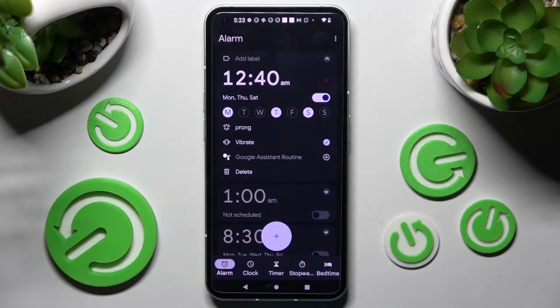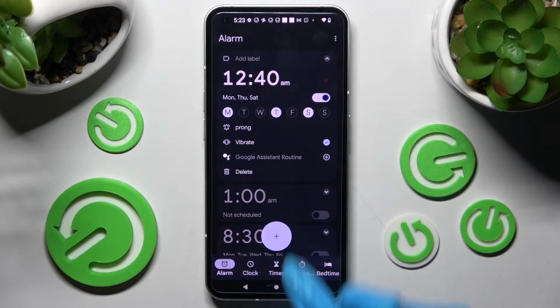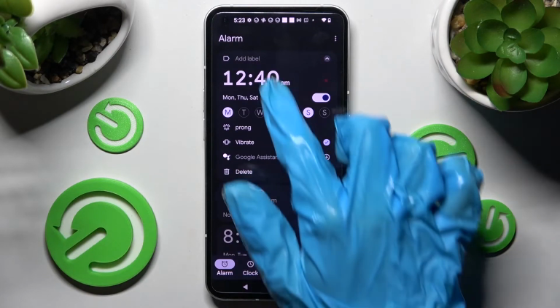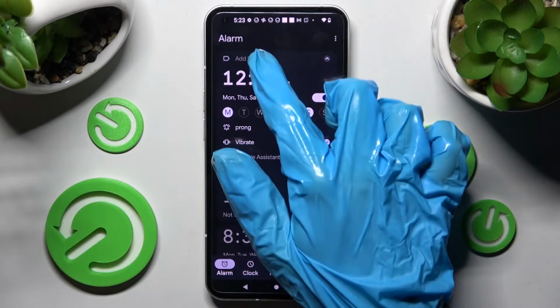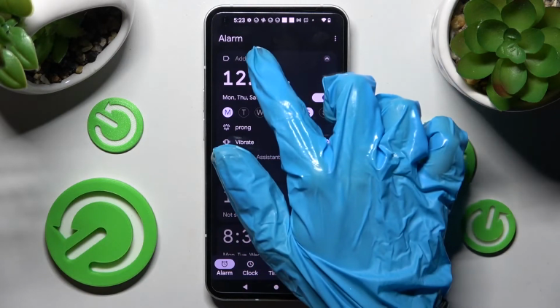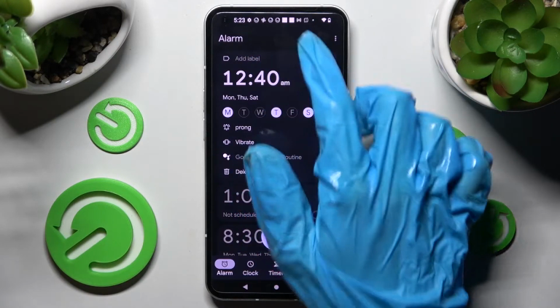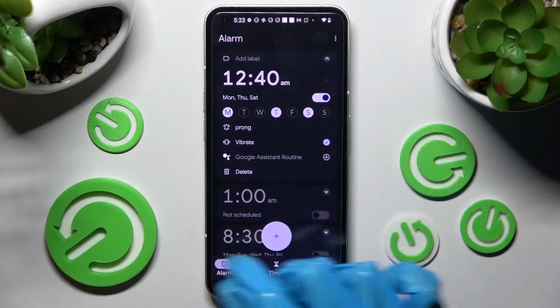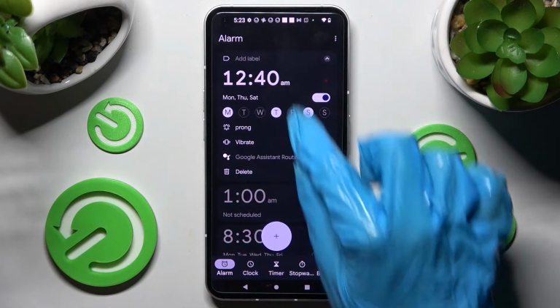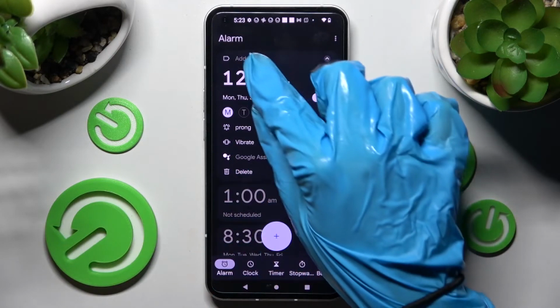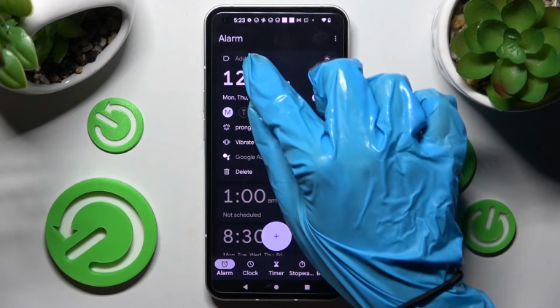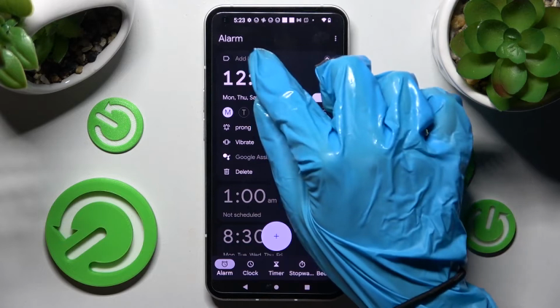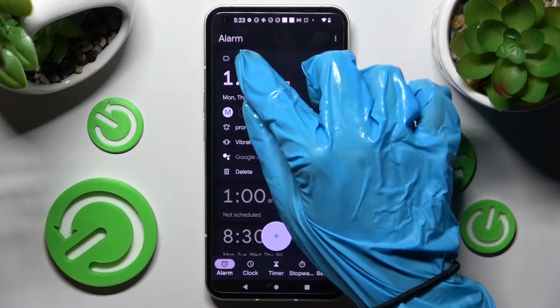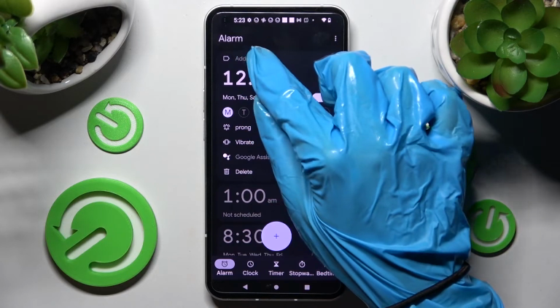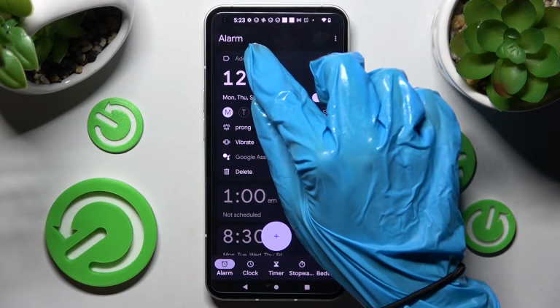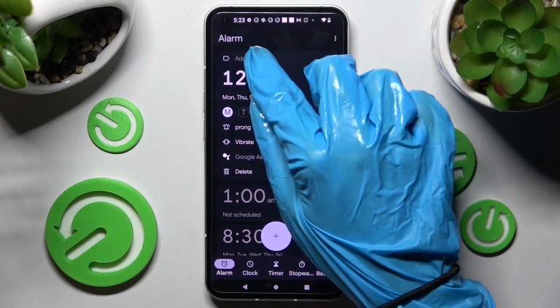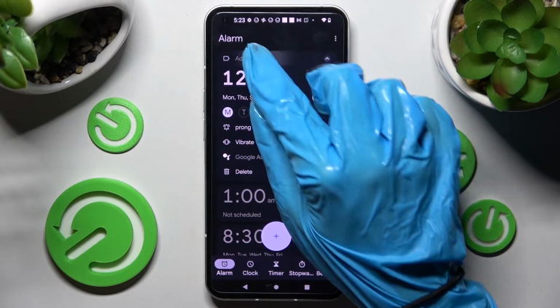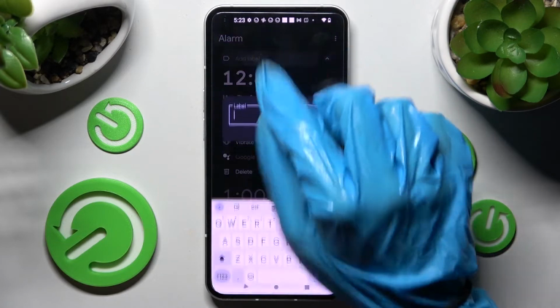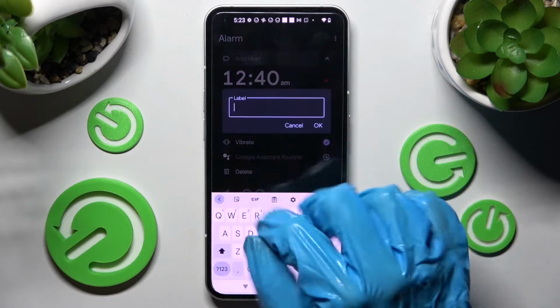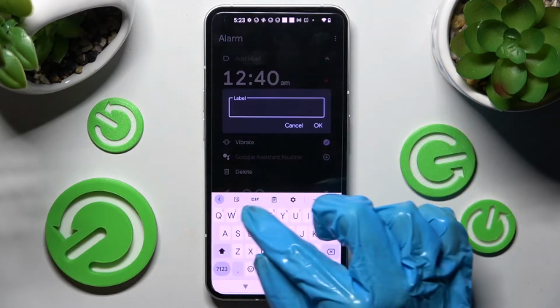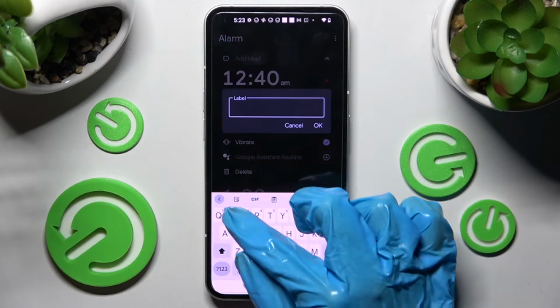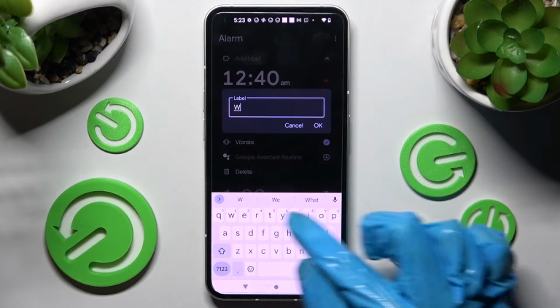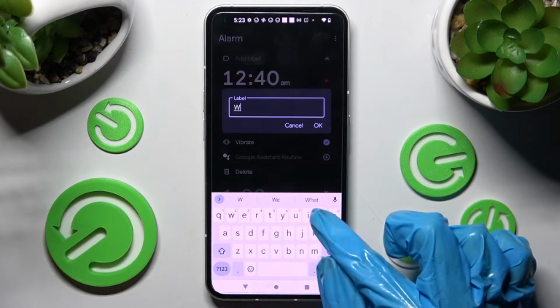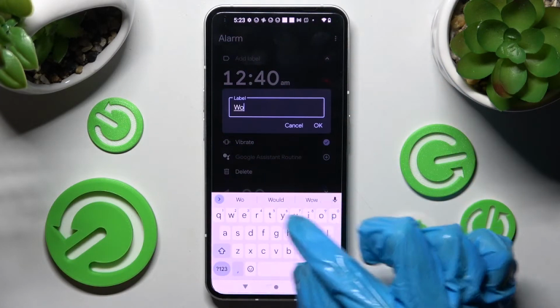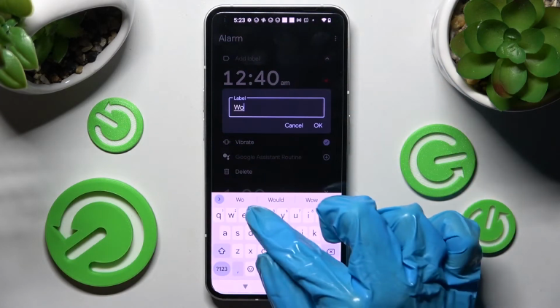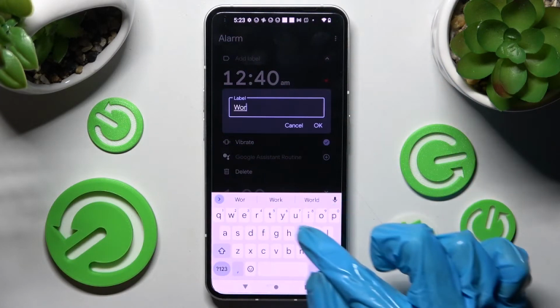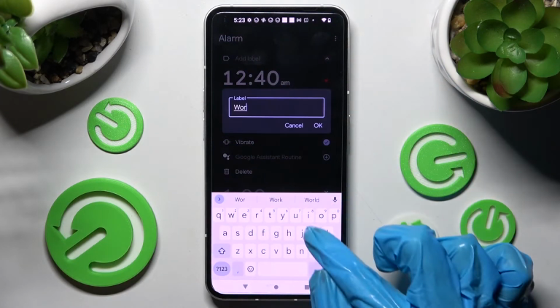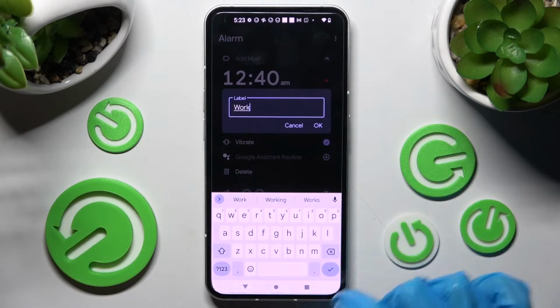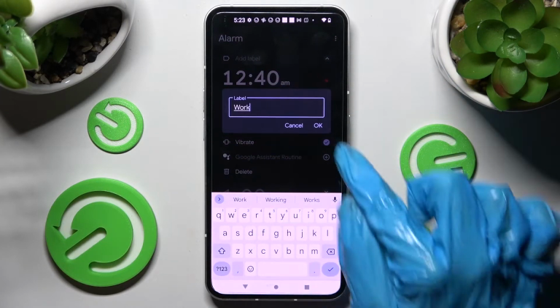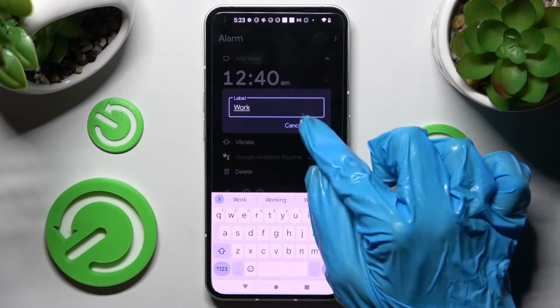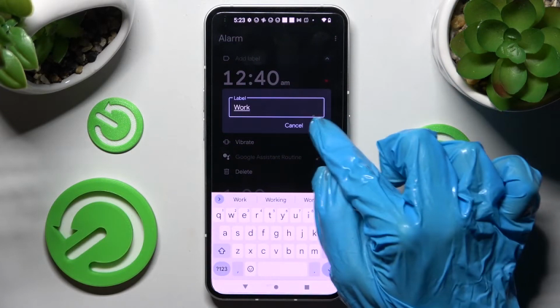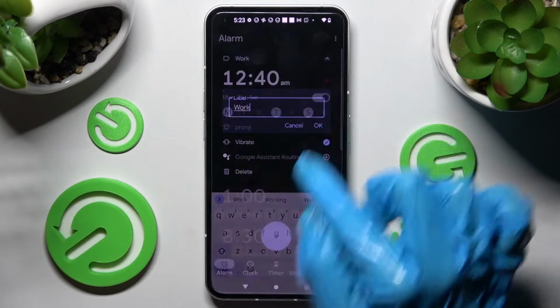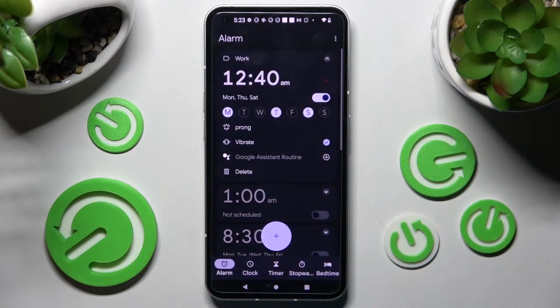You can also tap on add label, label your alarm however you wish to, like work, and save it by choosing OK.